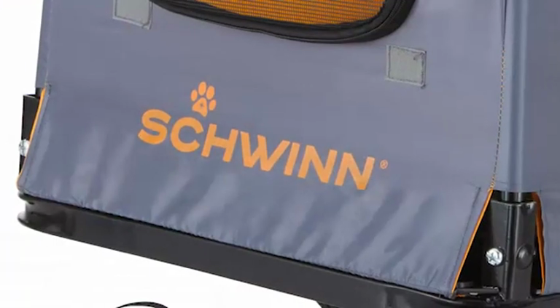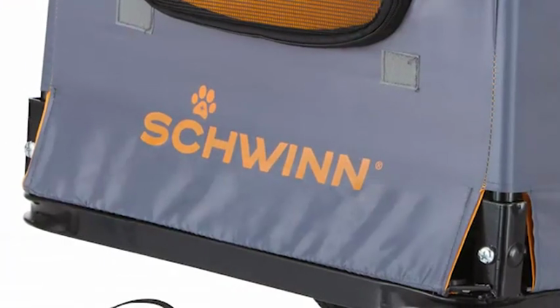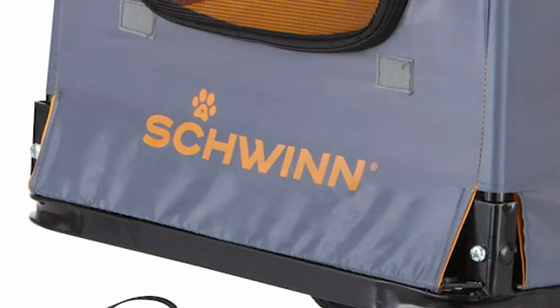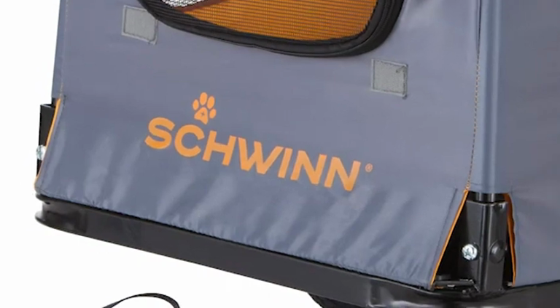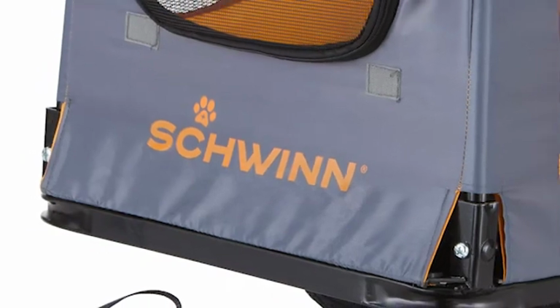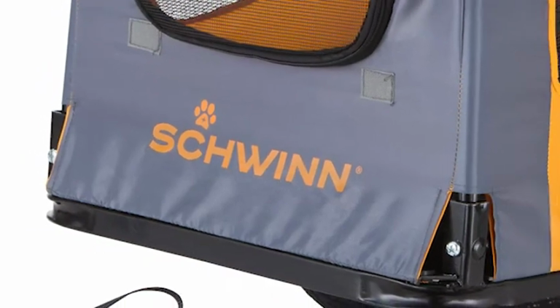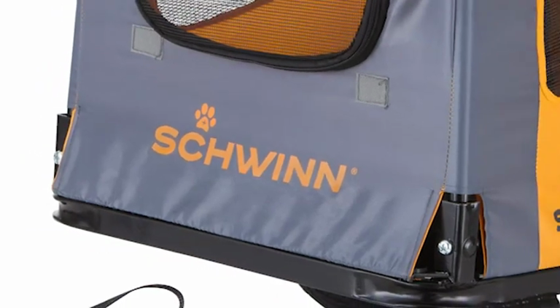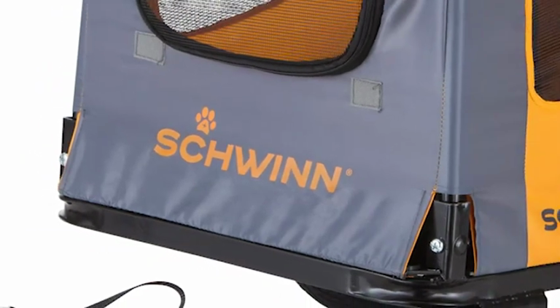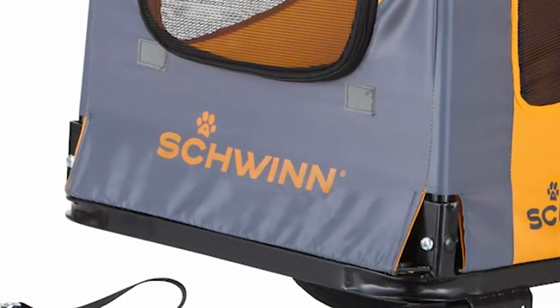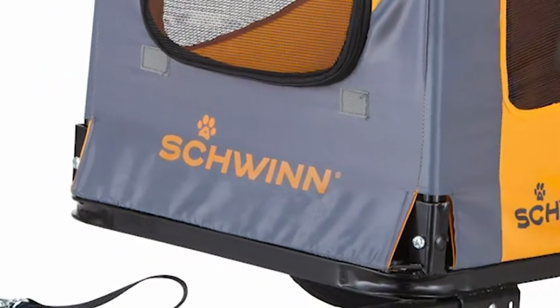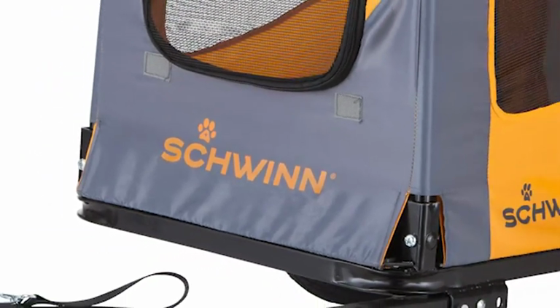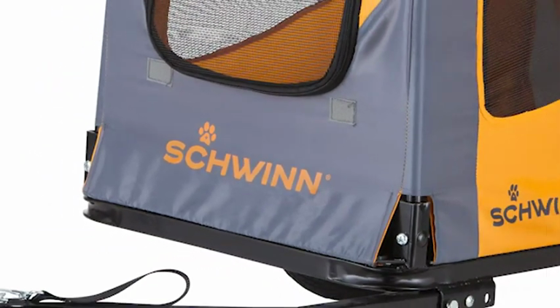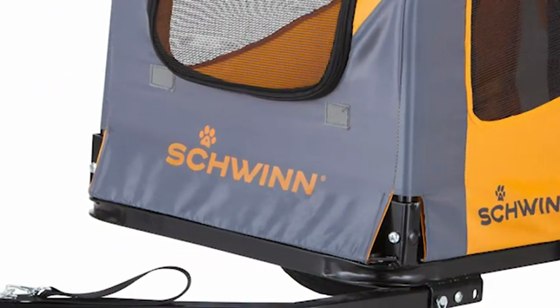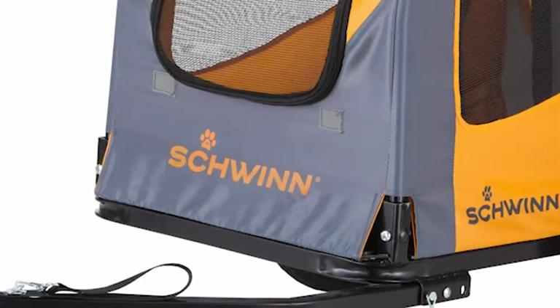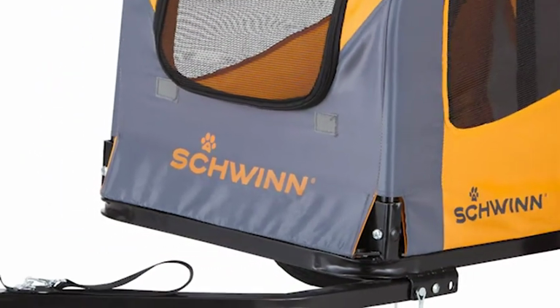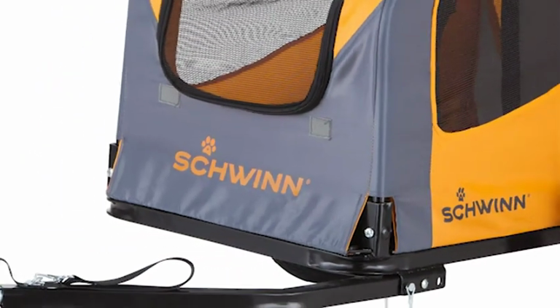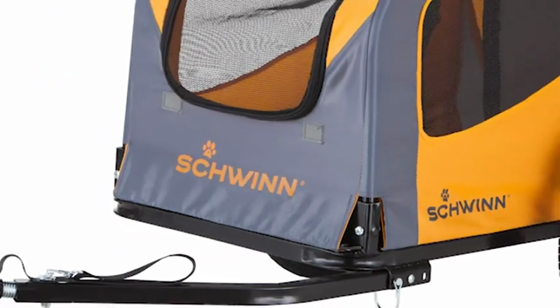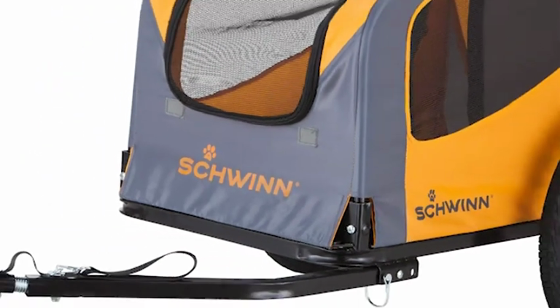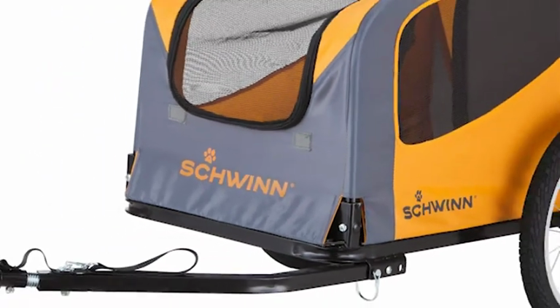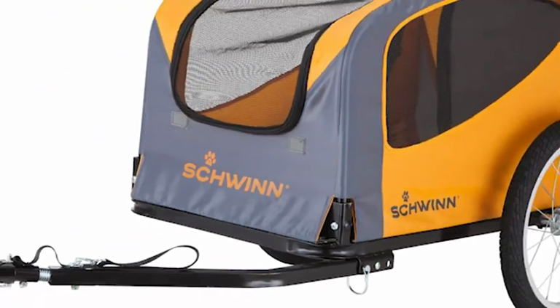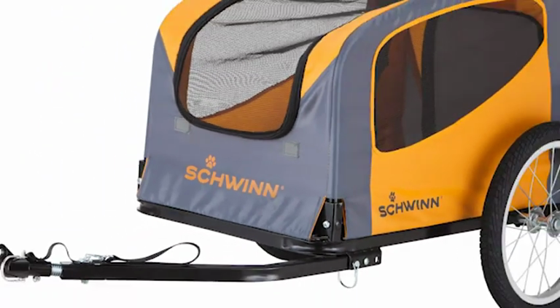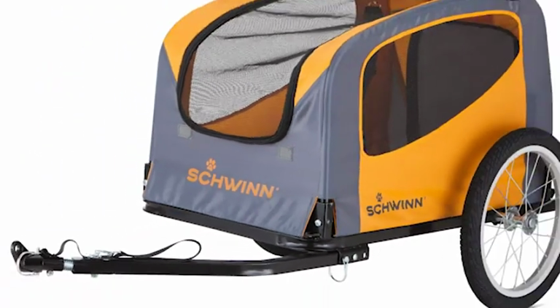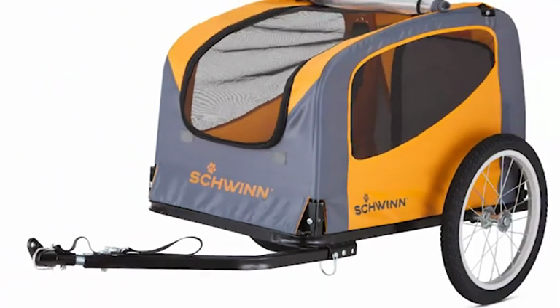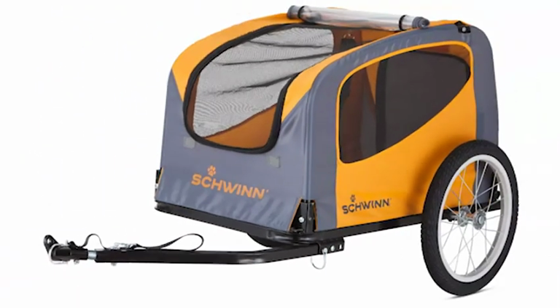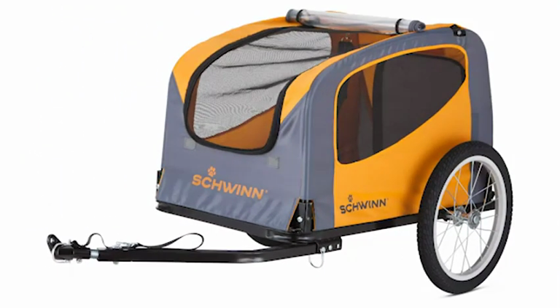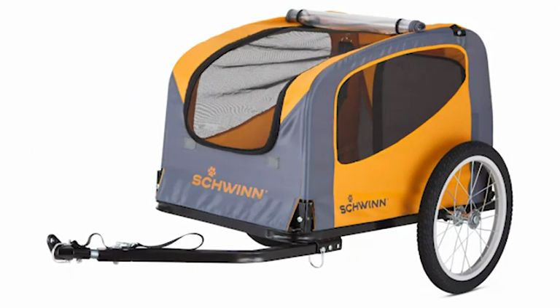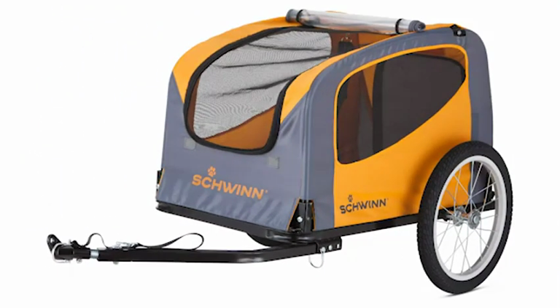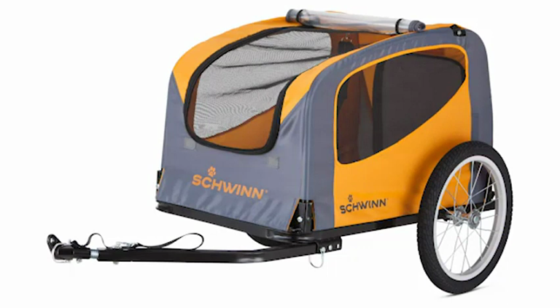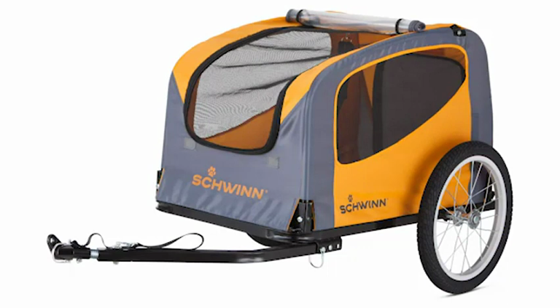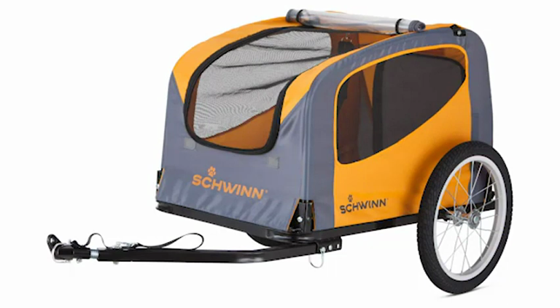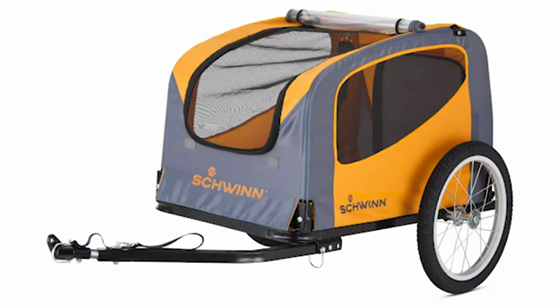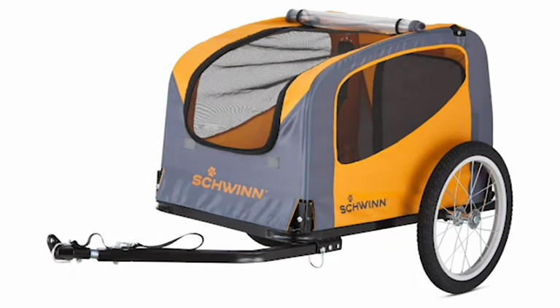This bicycle trailer features a durable steel frame, 16-inch aluminum wheels, and a washable non-slip liner.